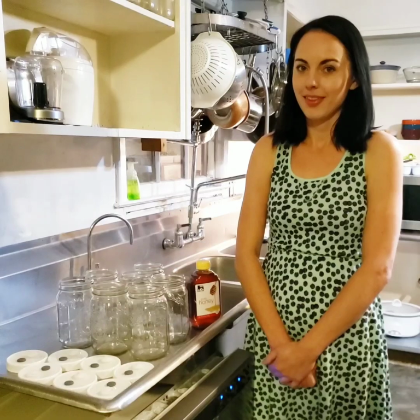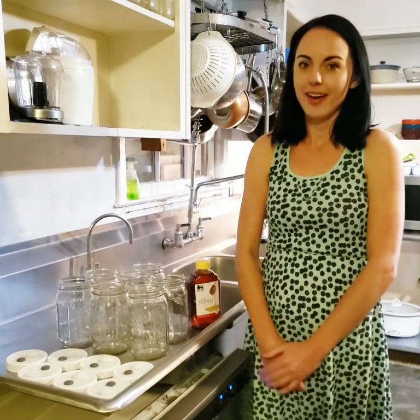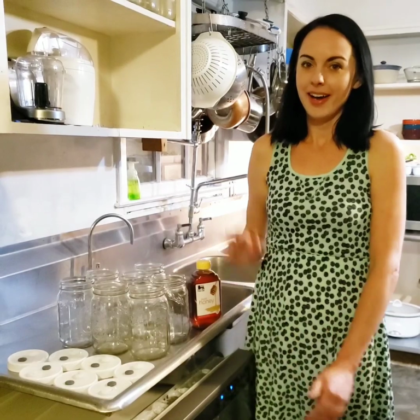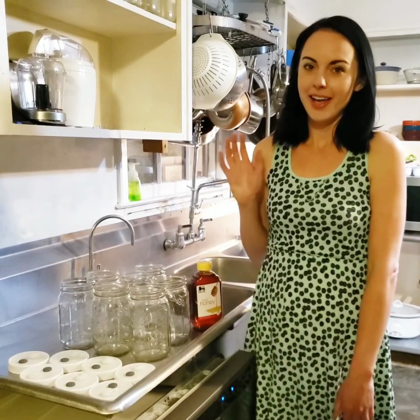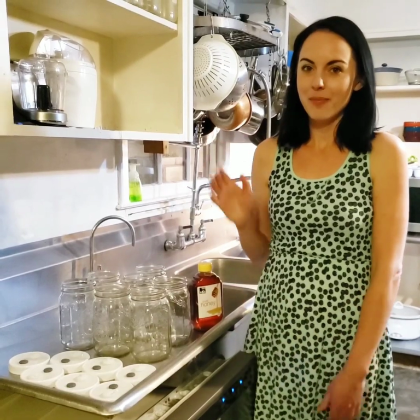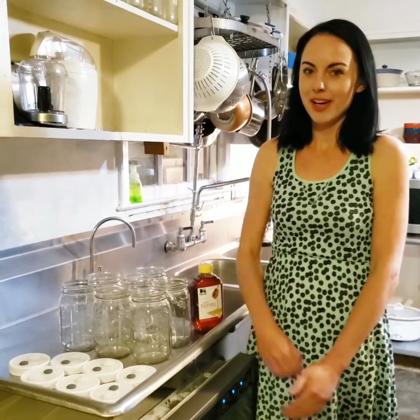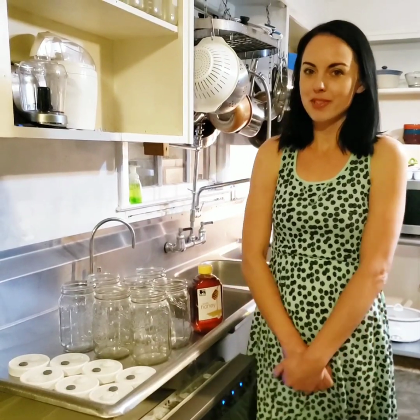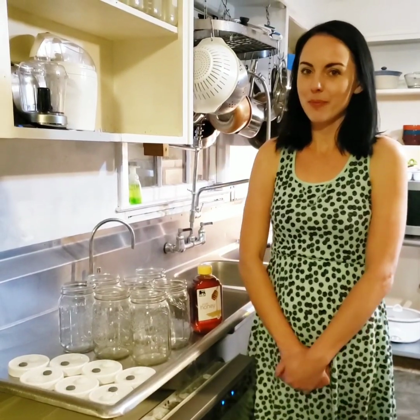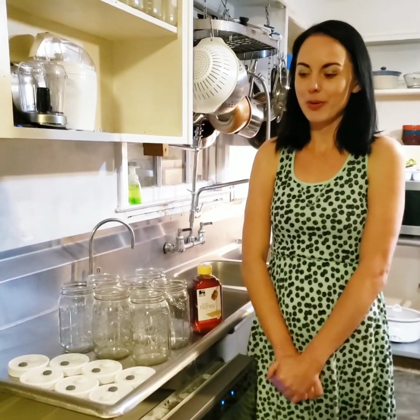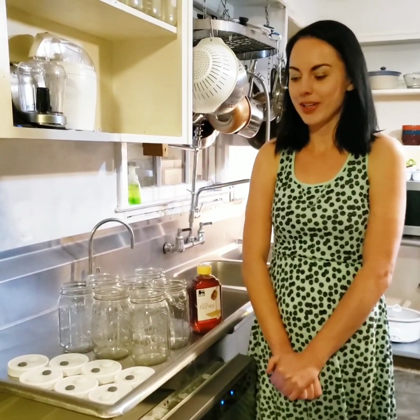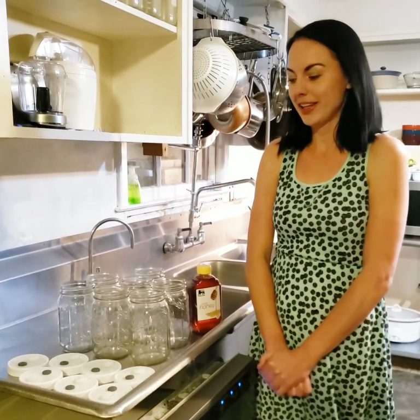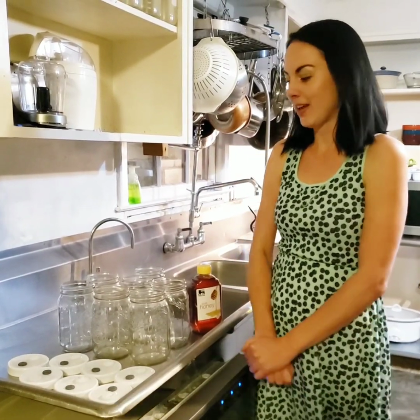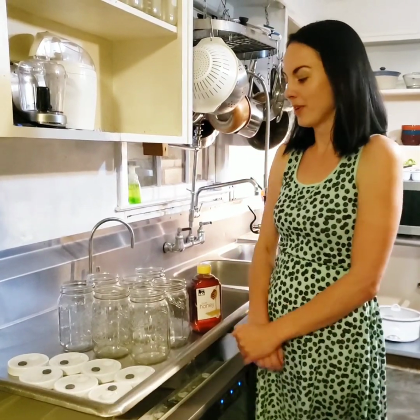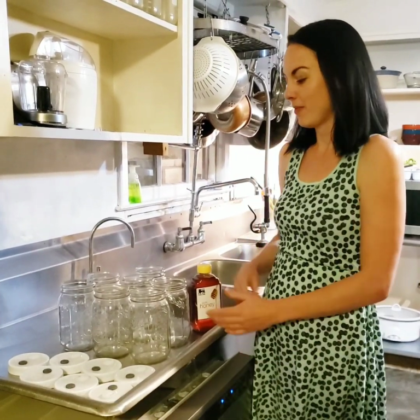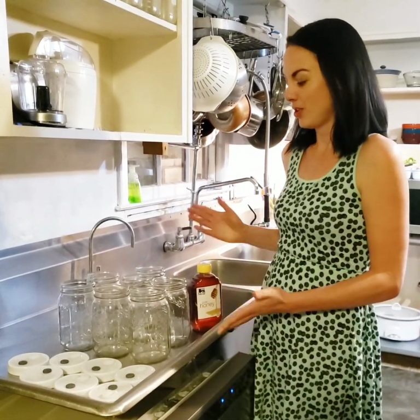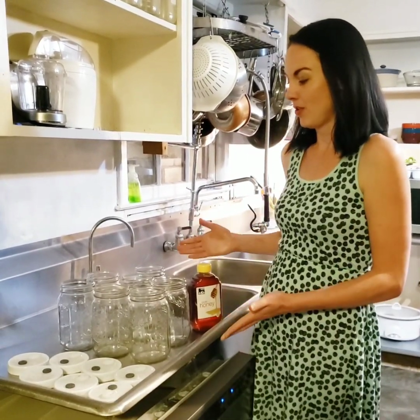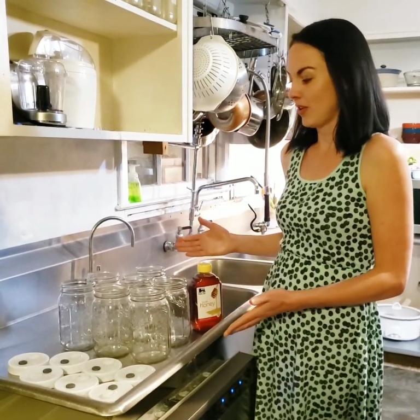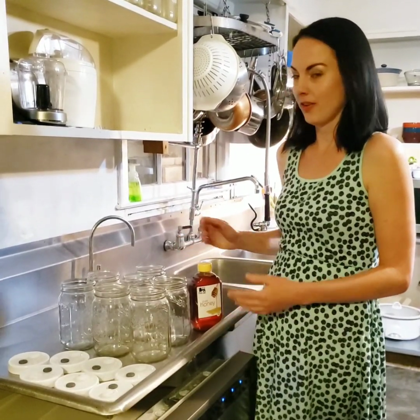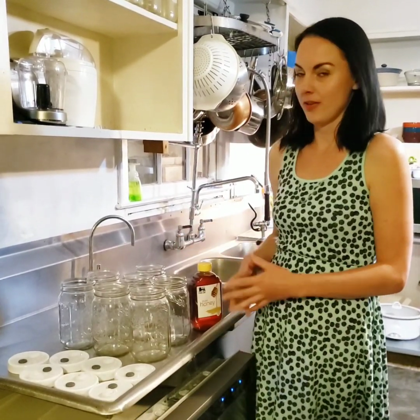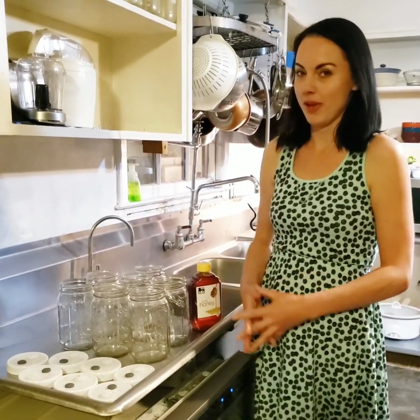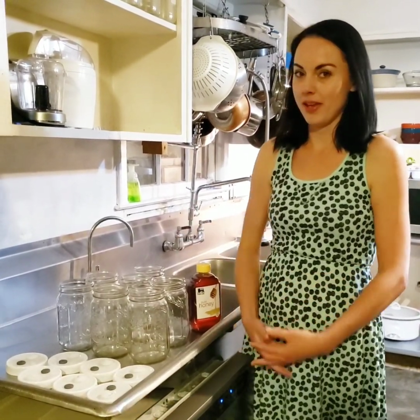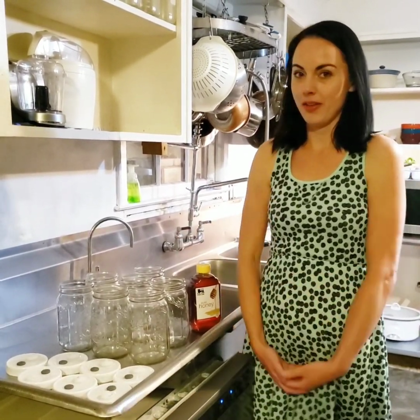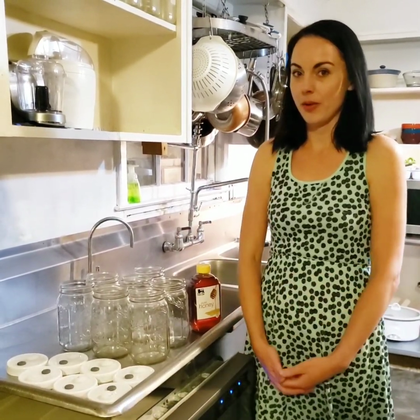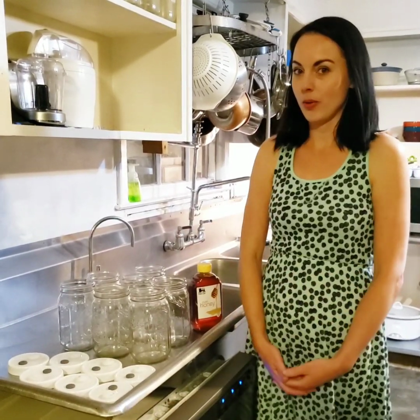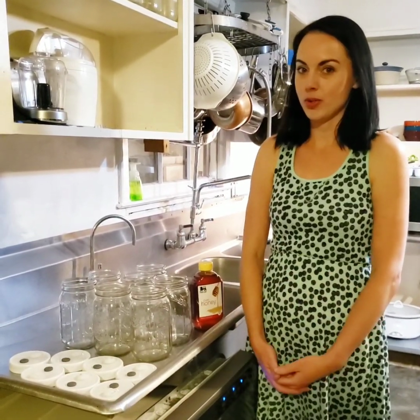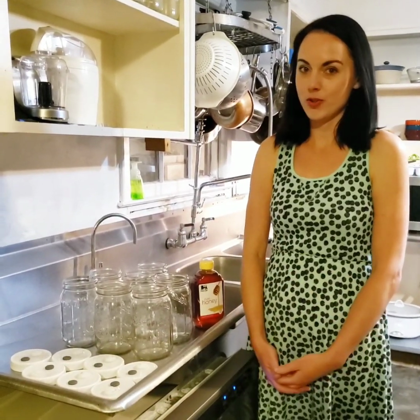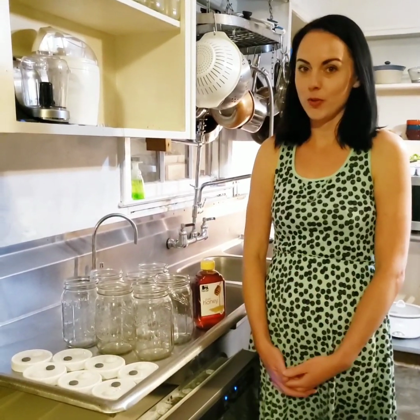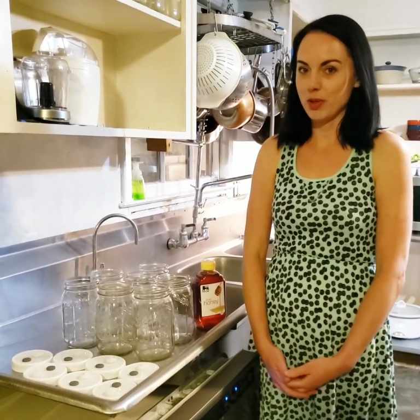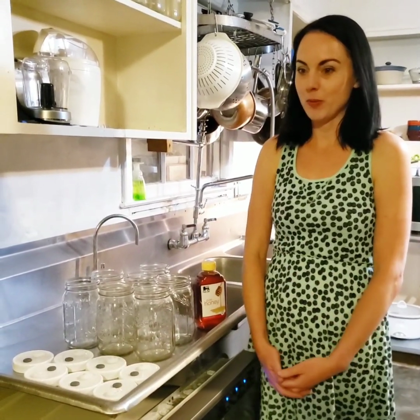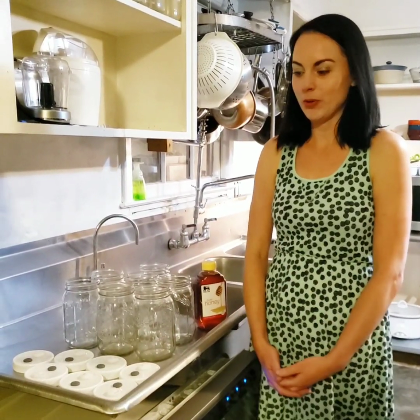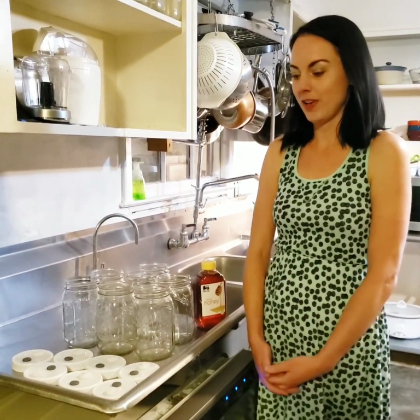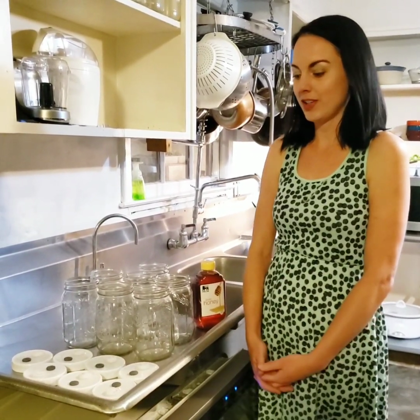Hi, my name is Amber North. Today I'm going to be showing you how to make liquid cultures for mushroom cultivation.